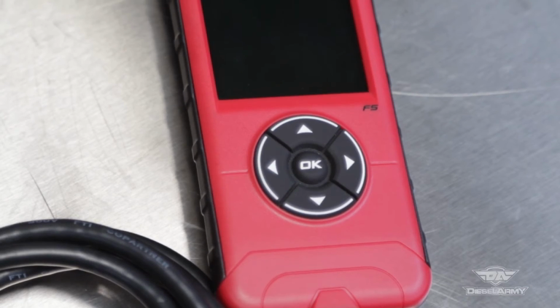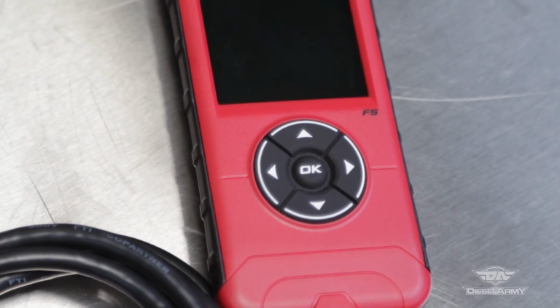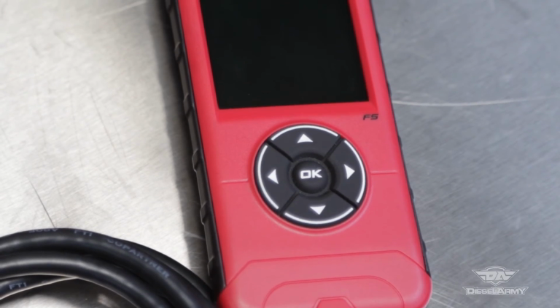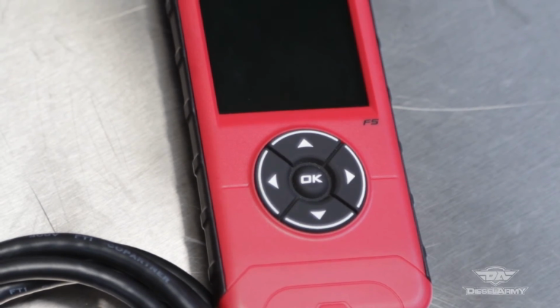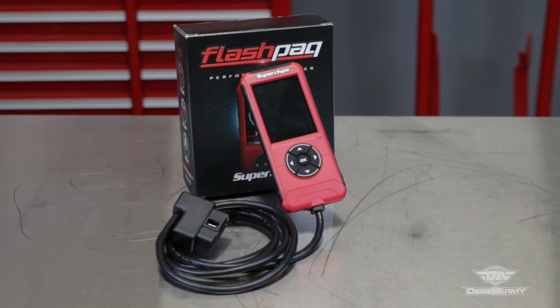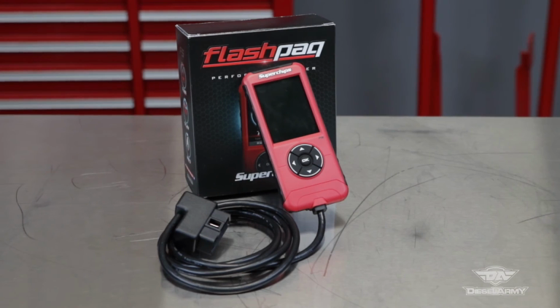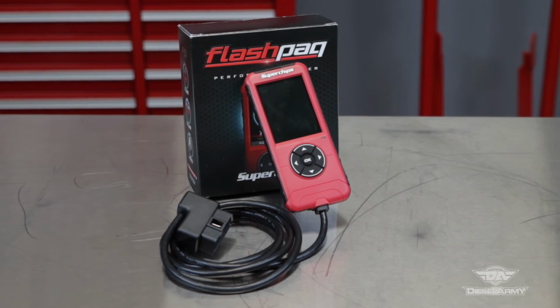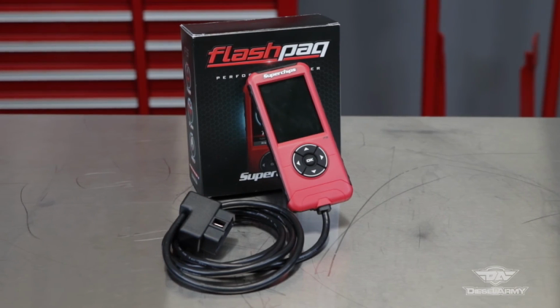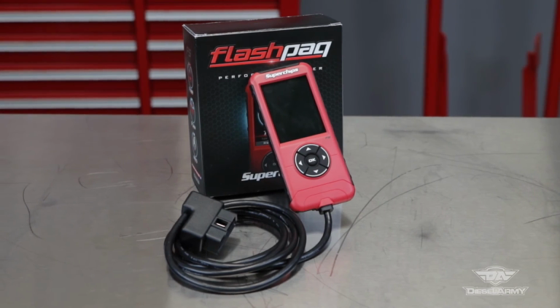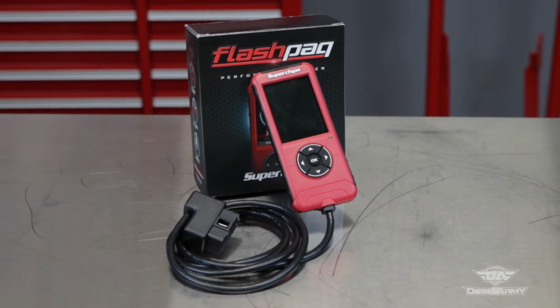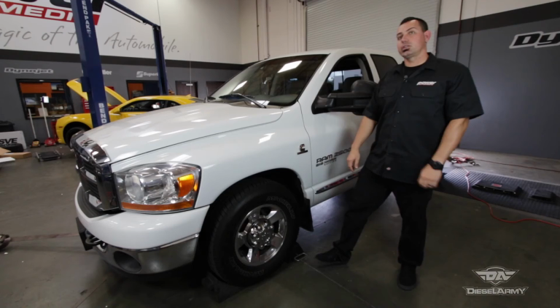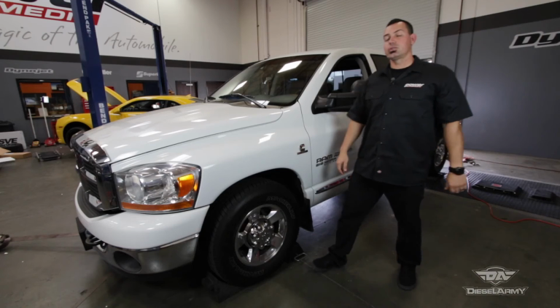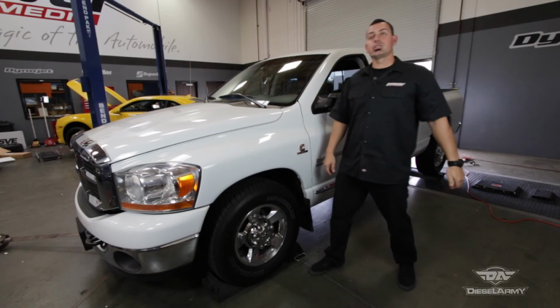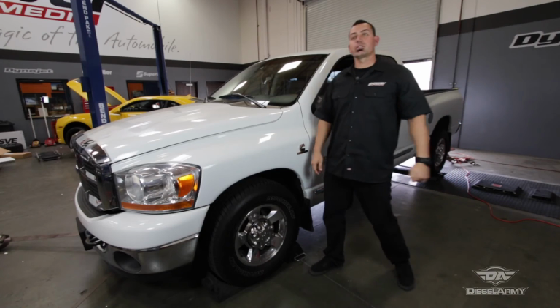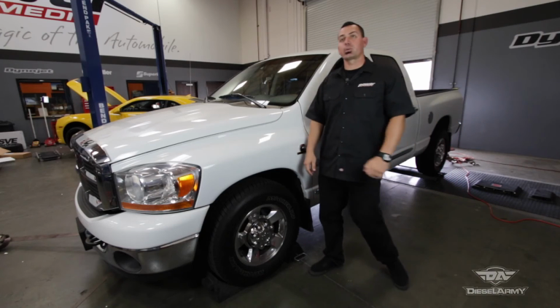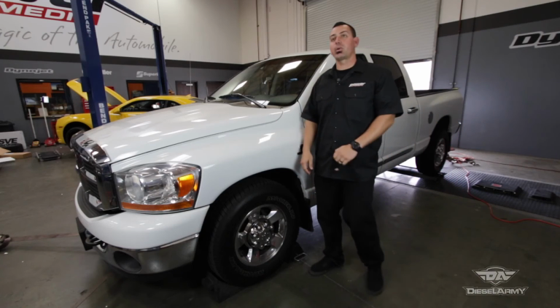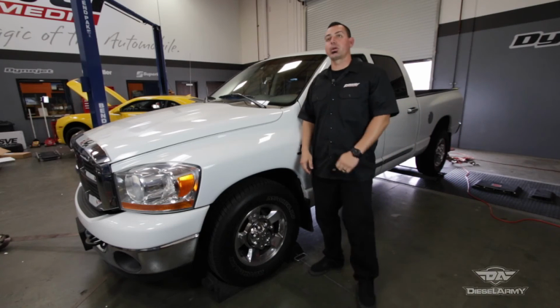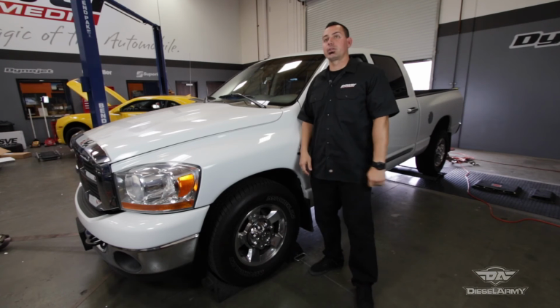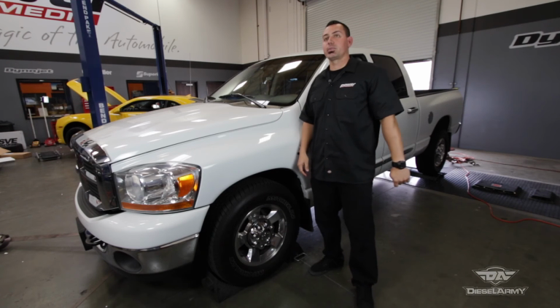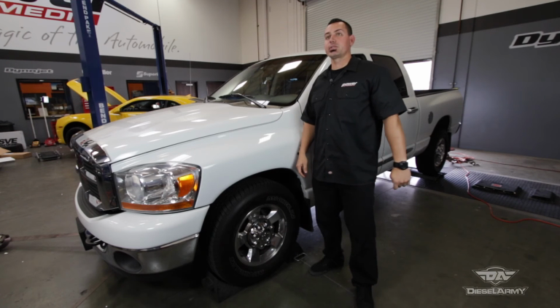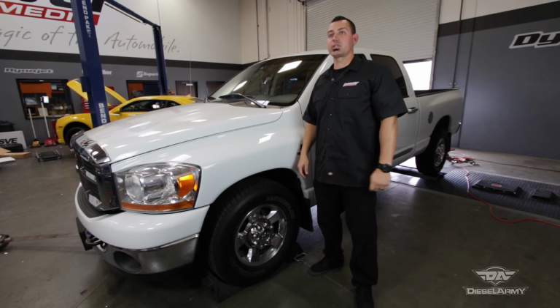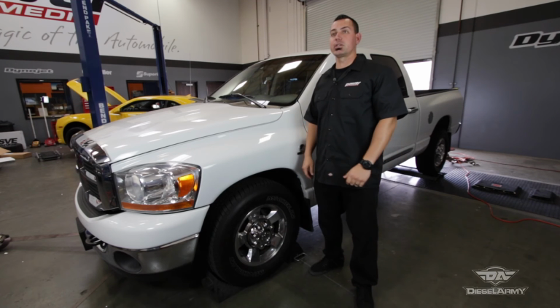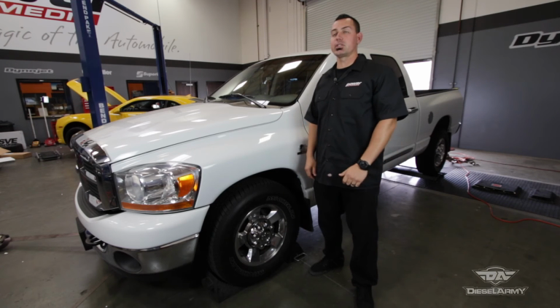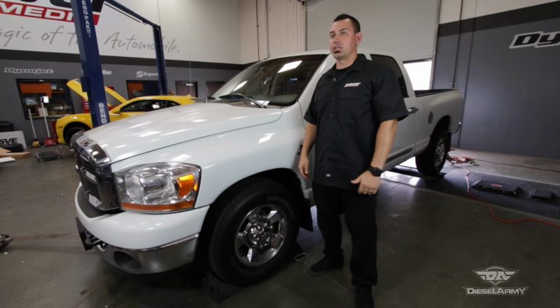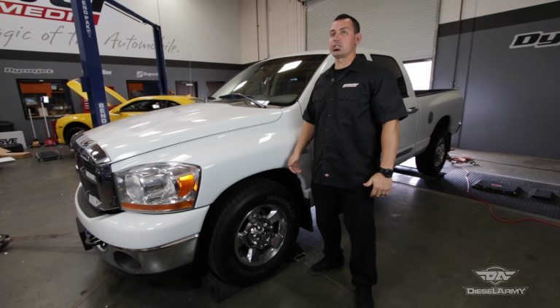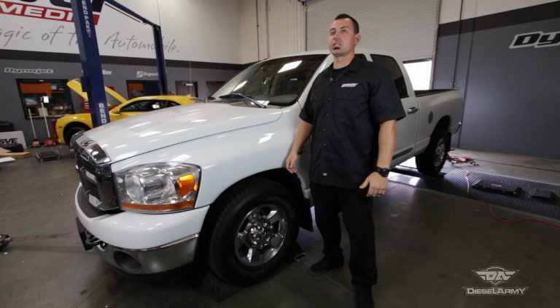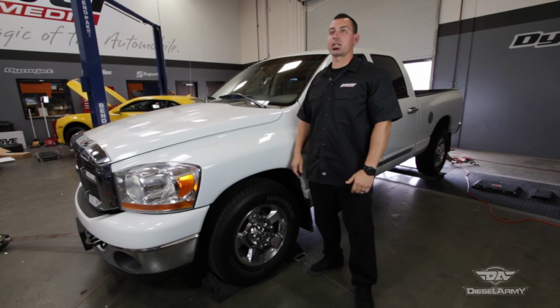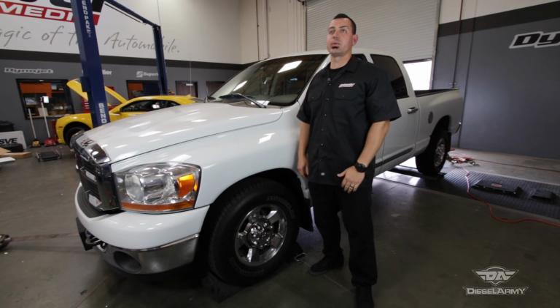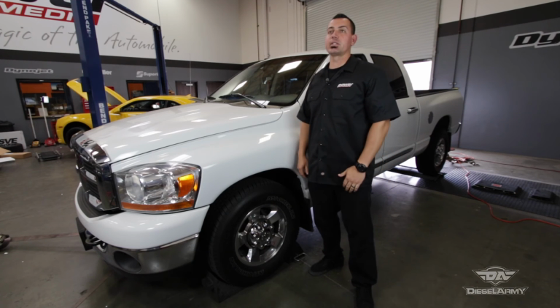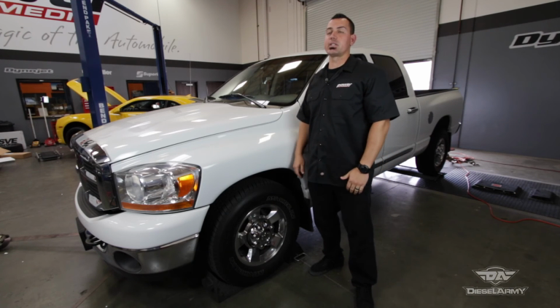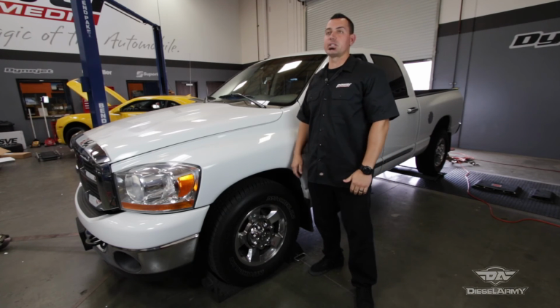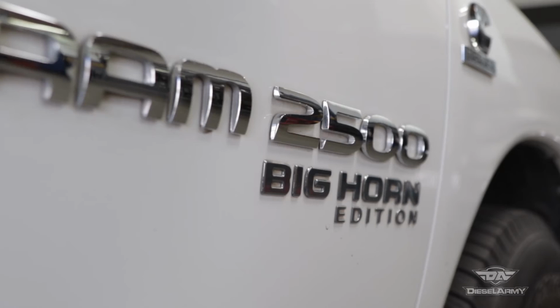The Flashpack F5 is easy to use, doesn't require any special skills, and does exactly what it says it does.